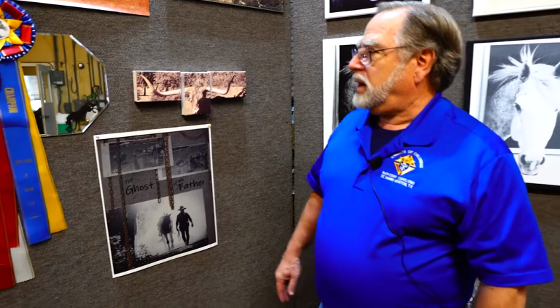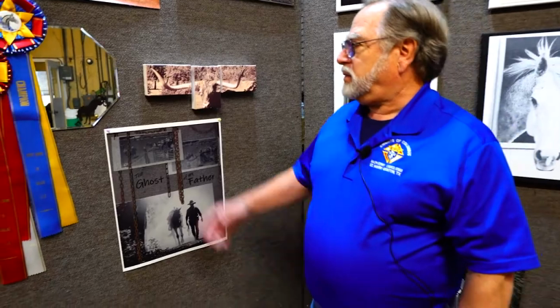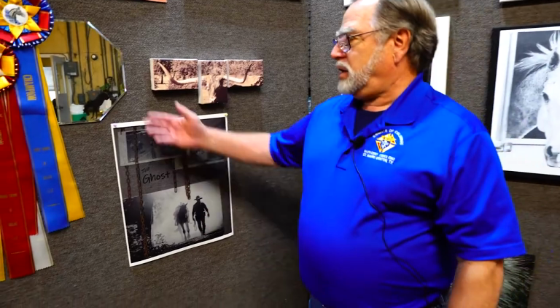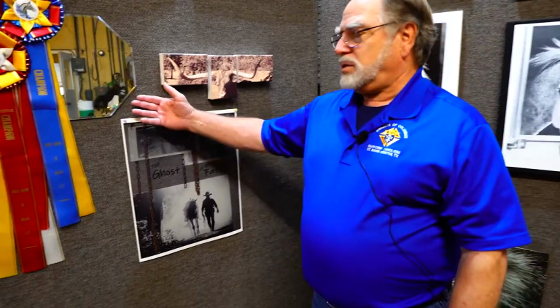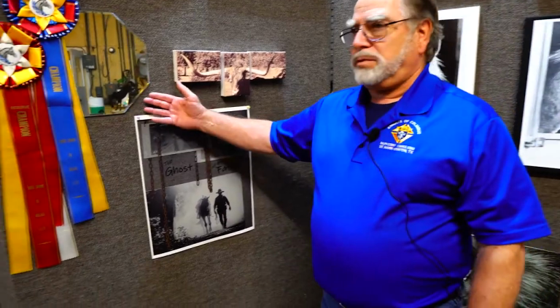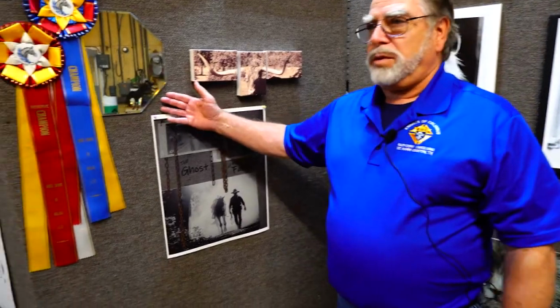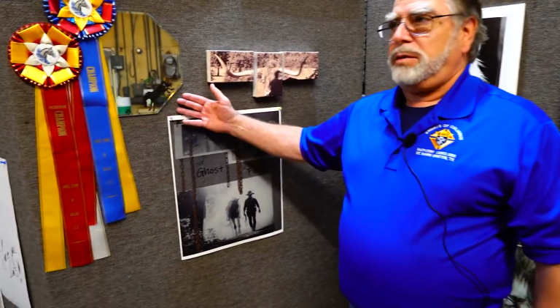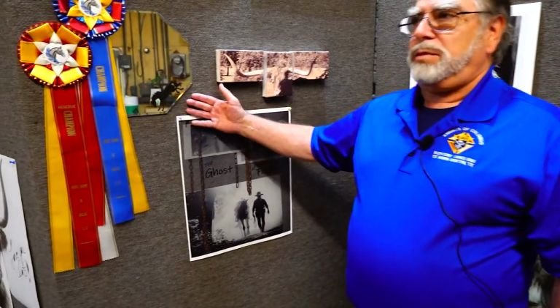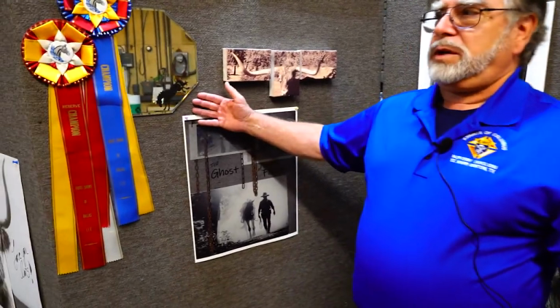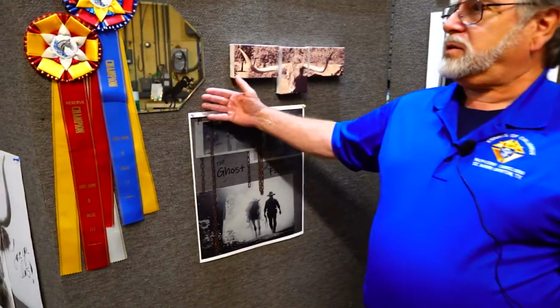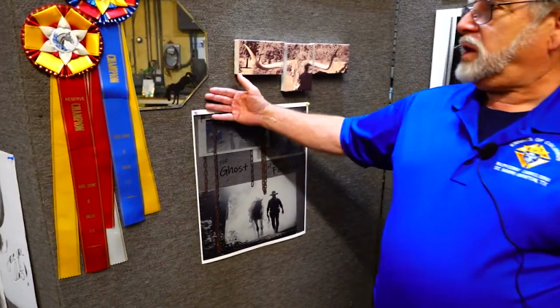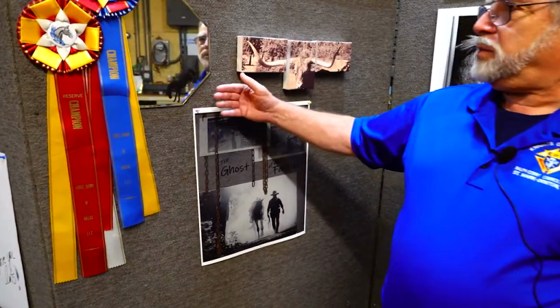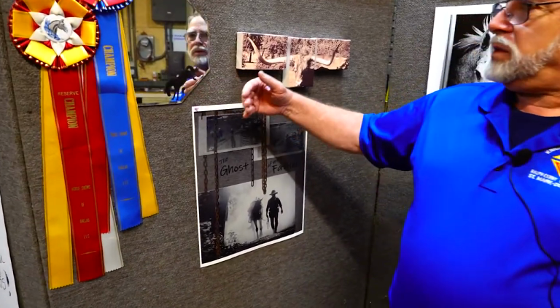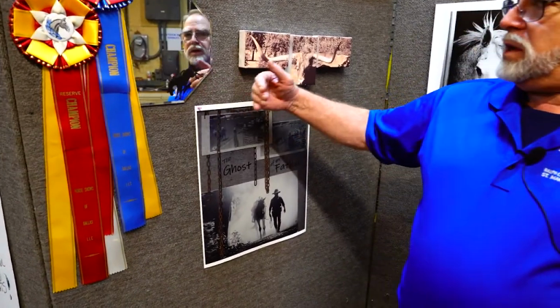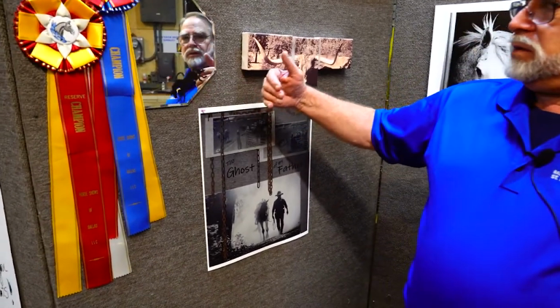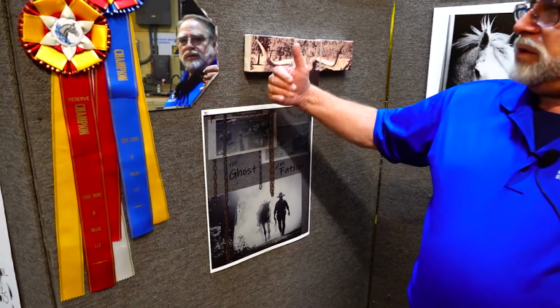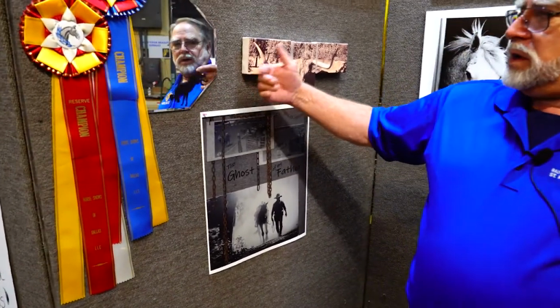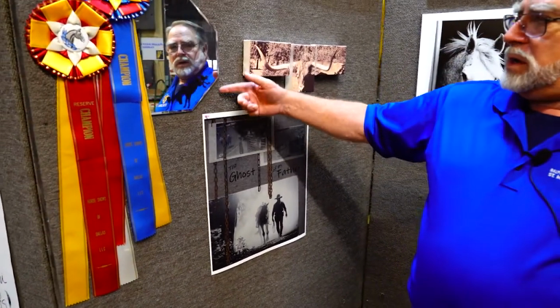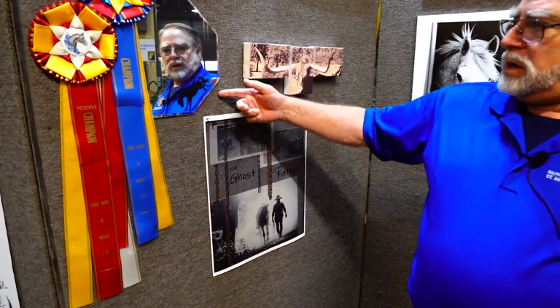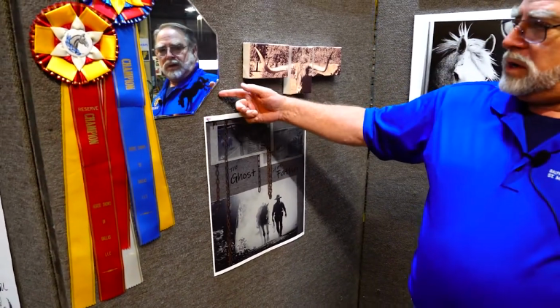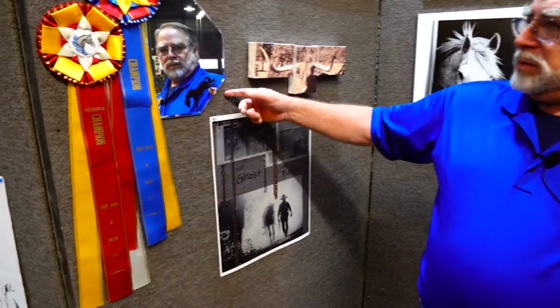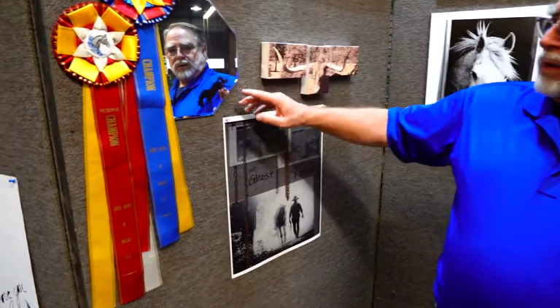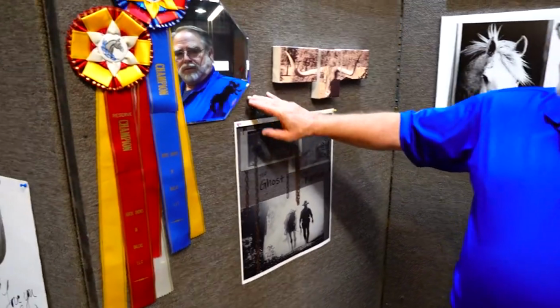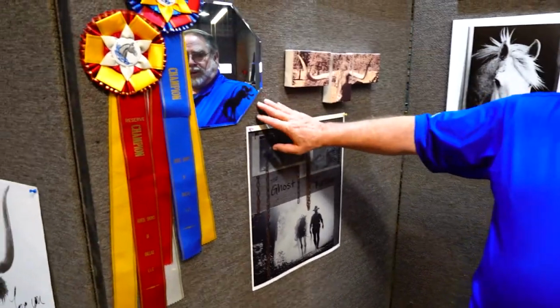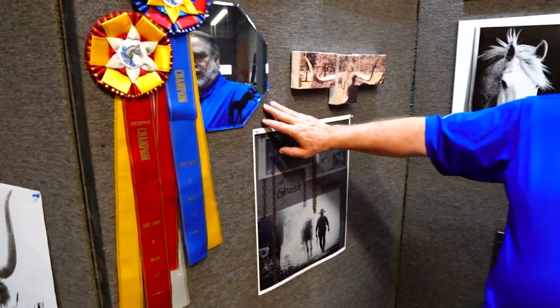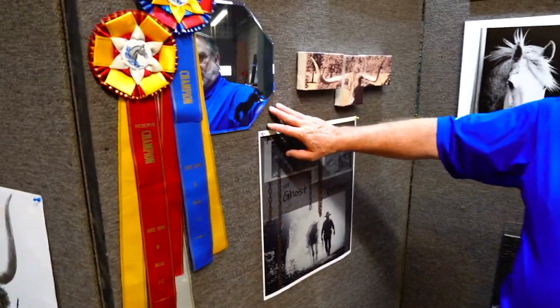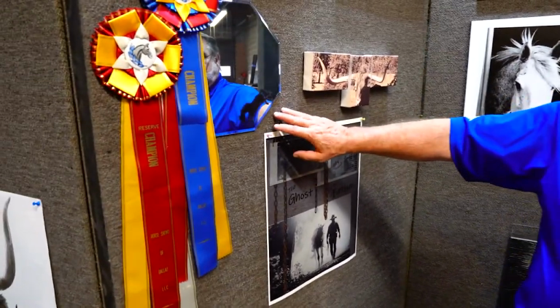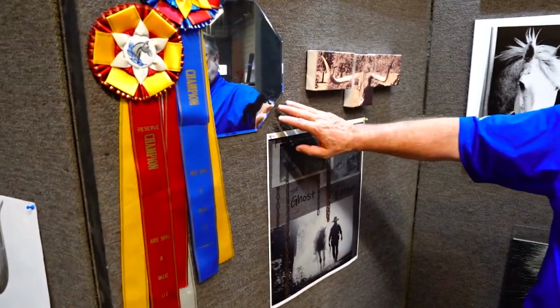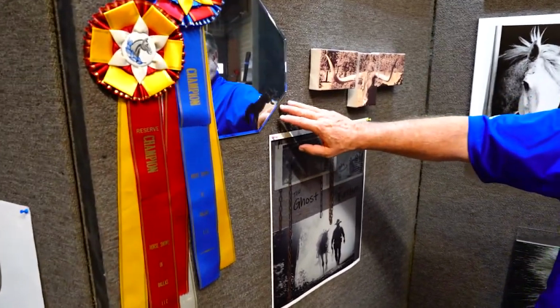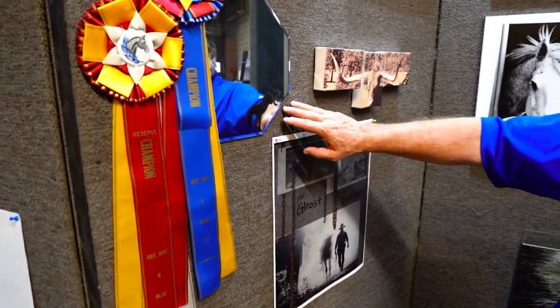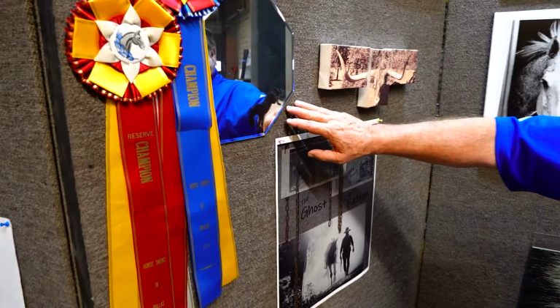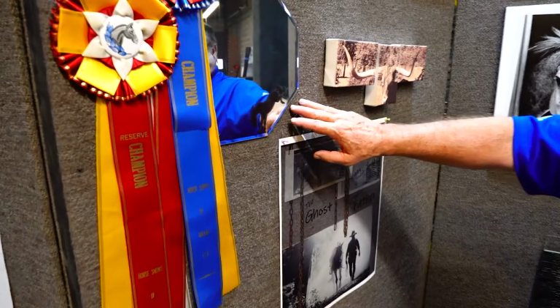Here's an example of printing on a glass mirror.